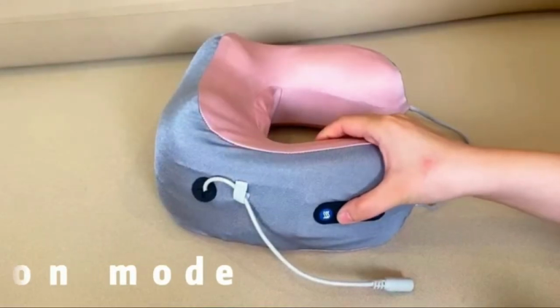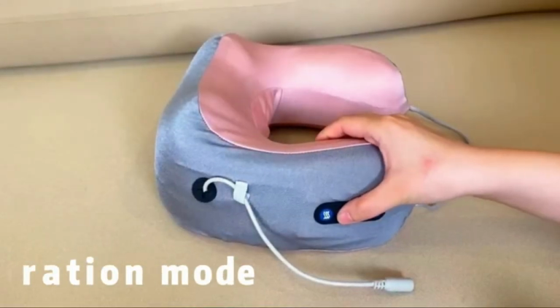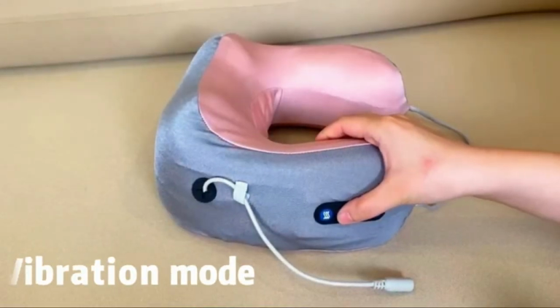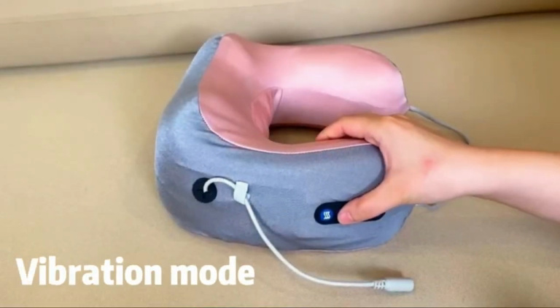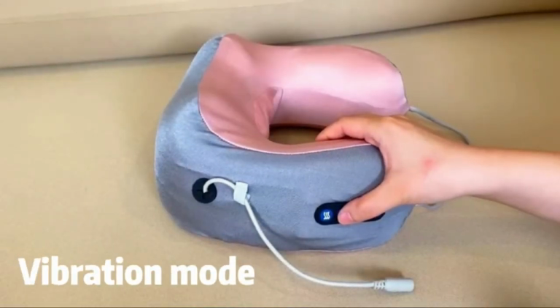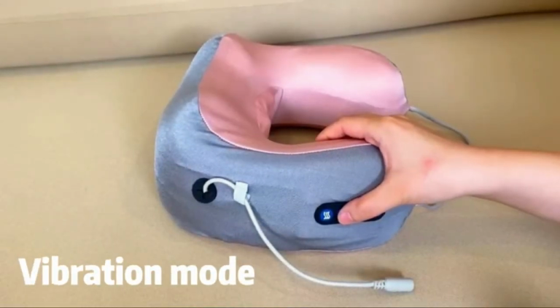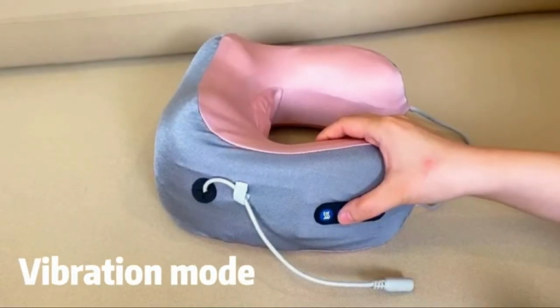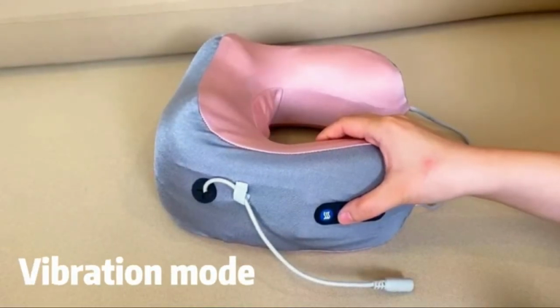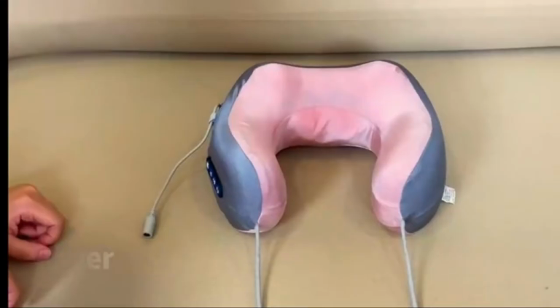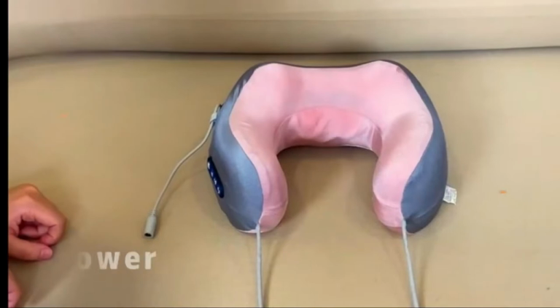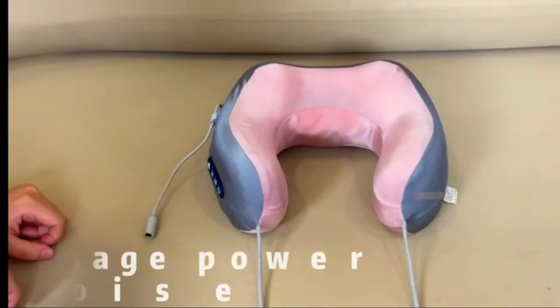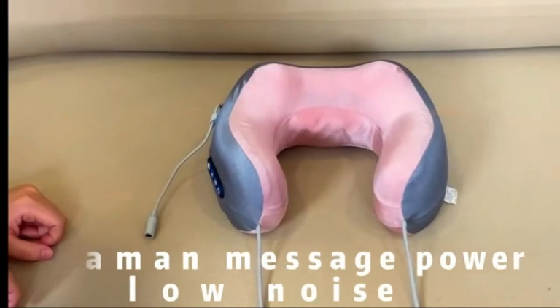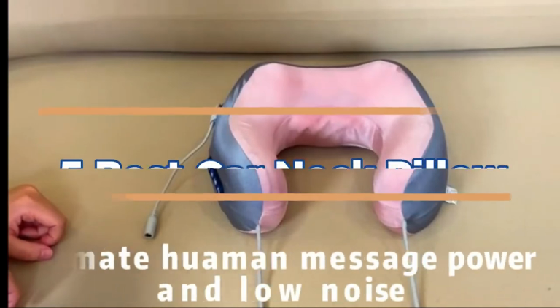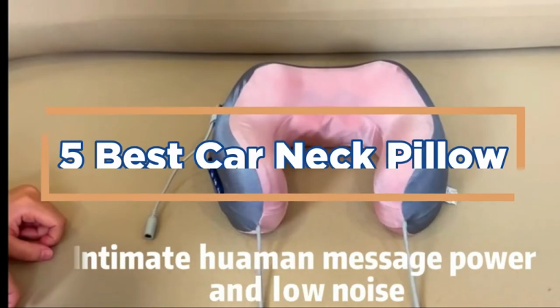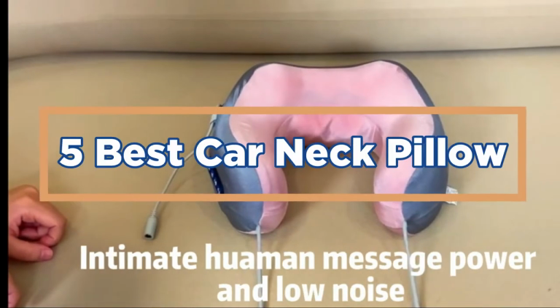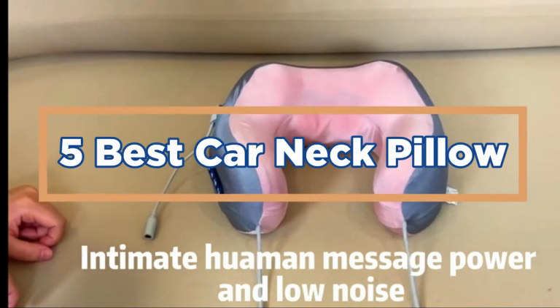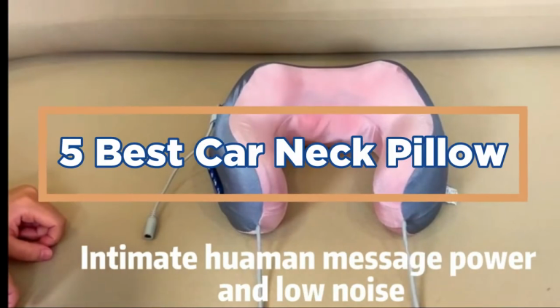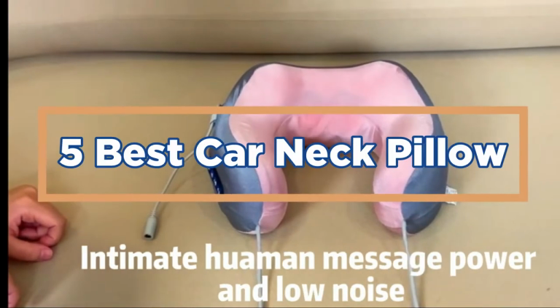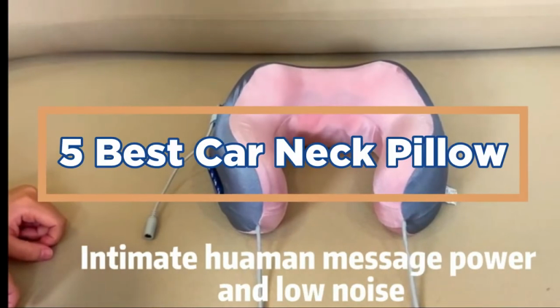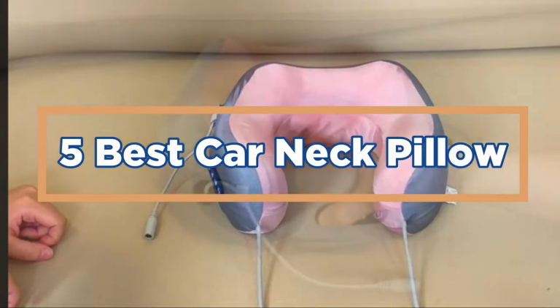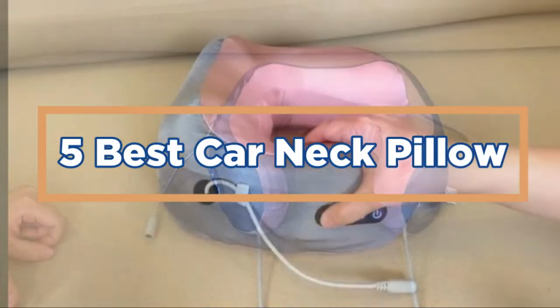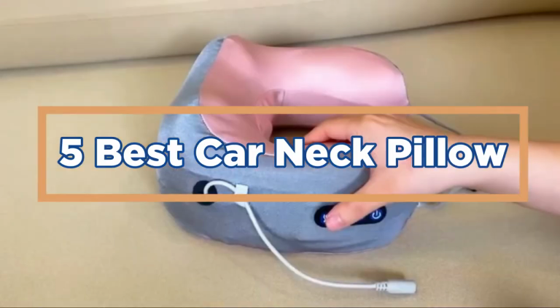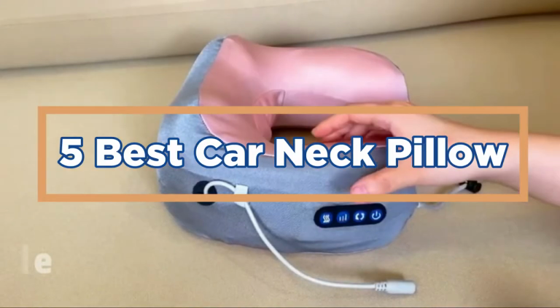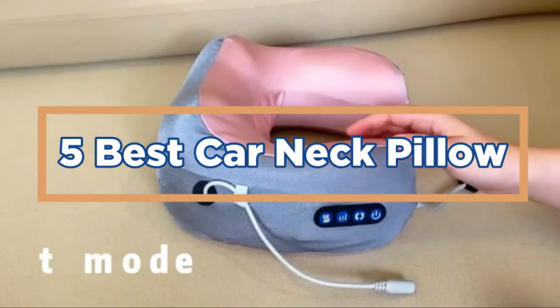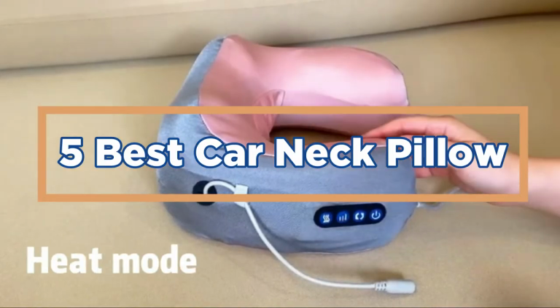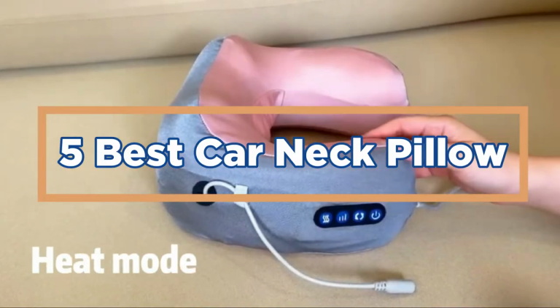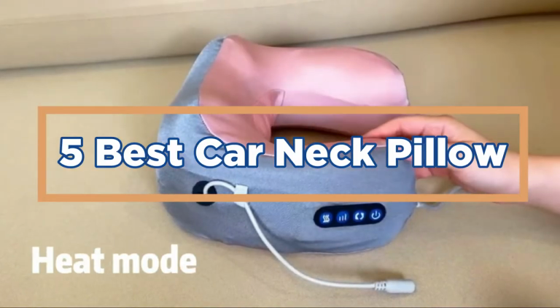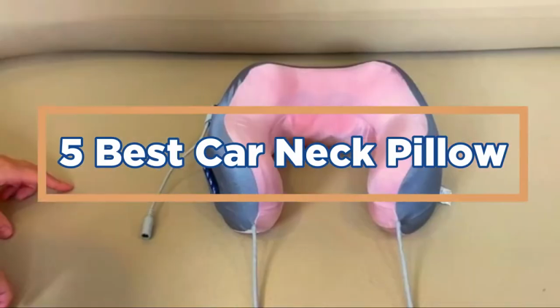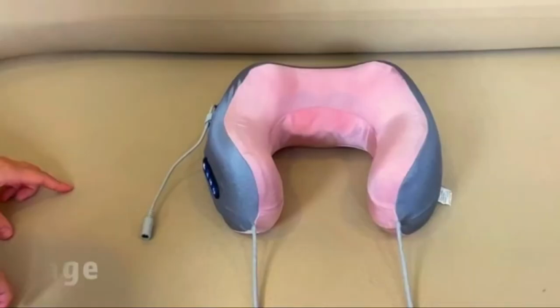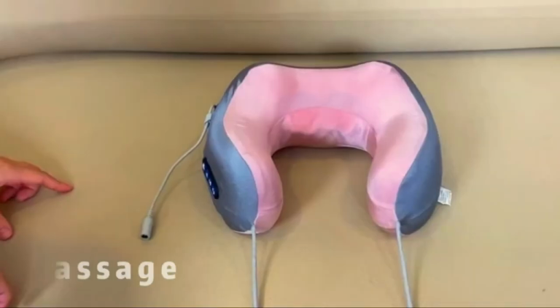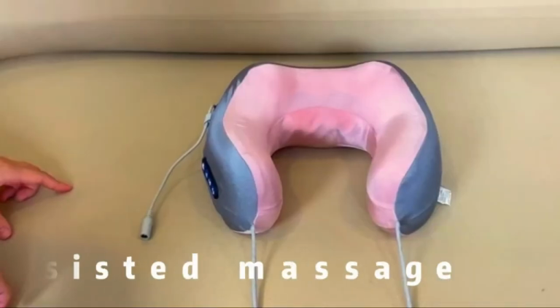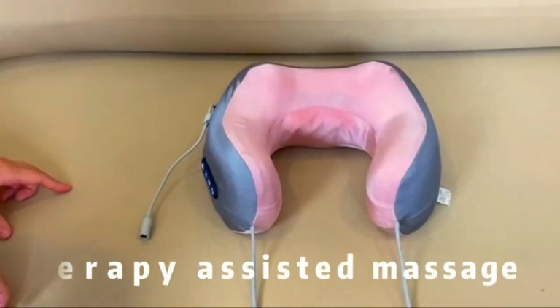In today's video, we will show you the top 5 best car neck pillows. So, let's get started.